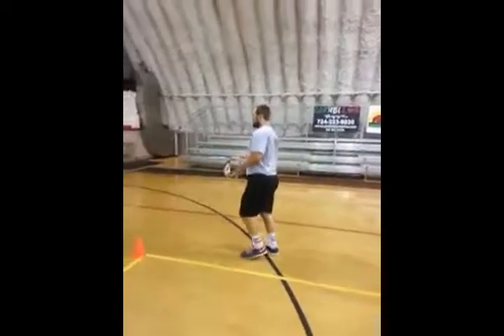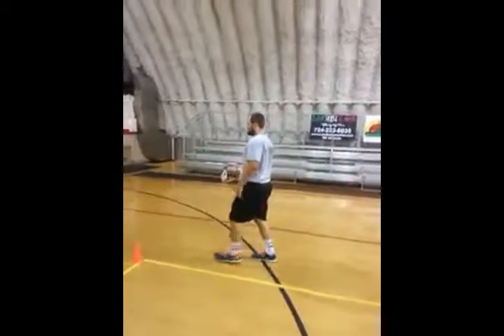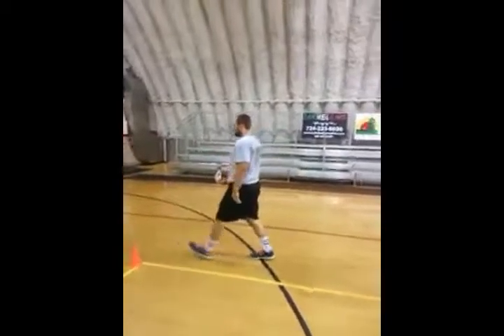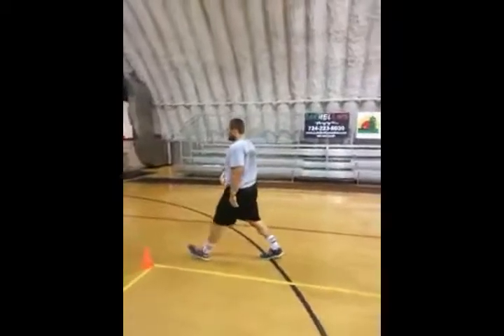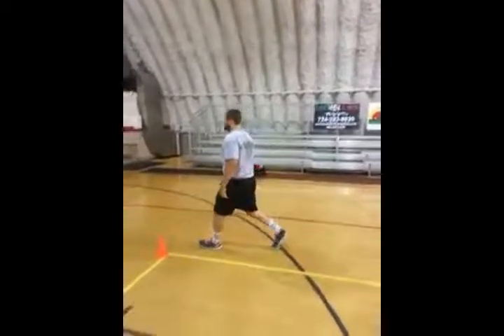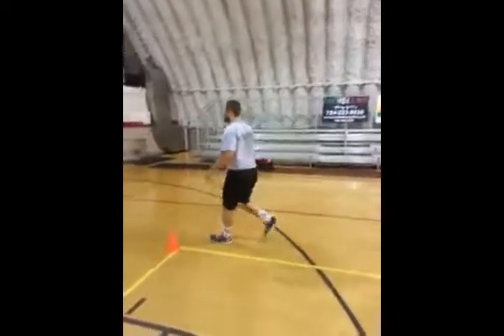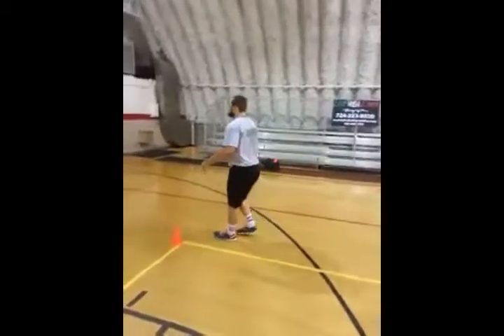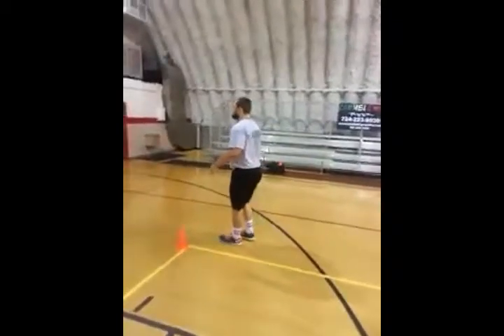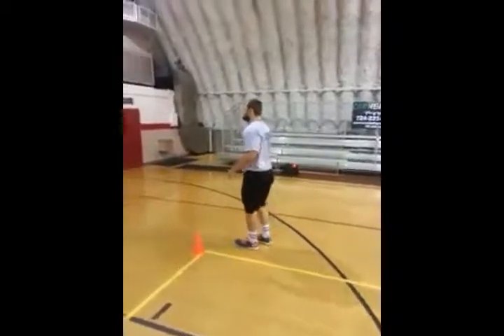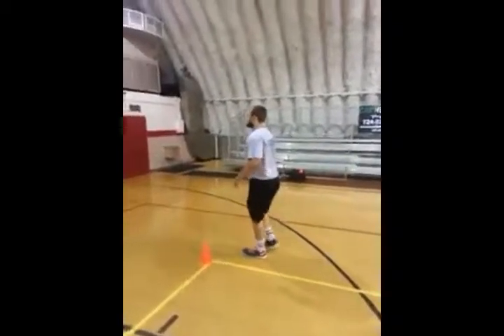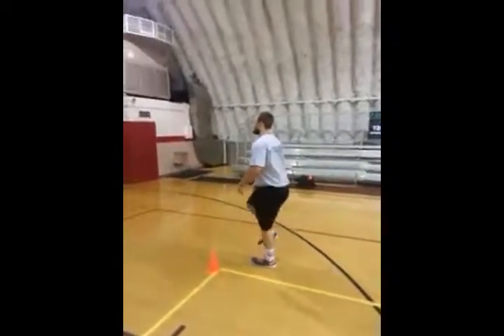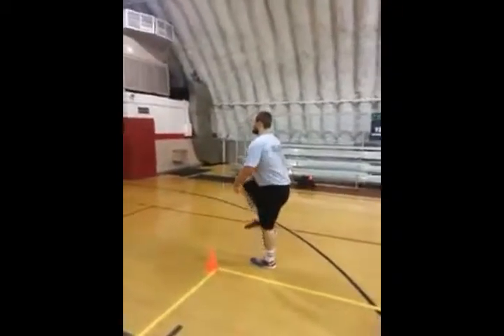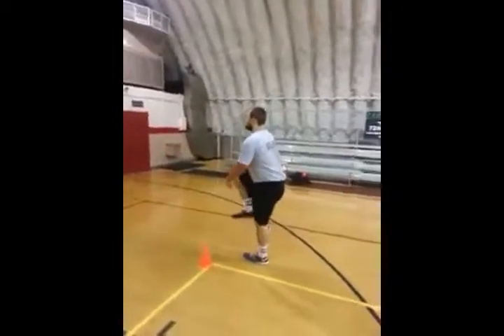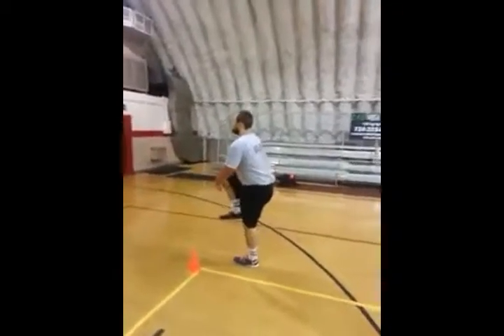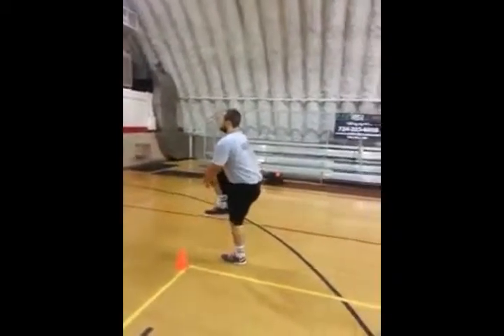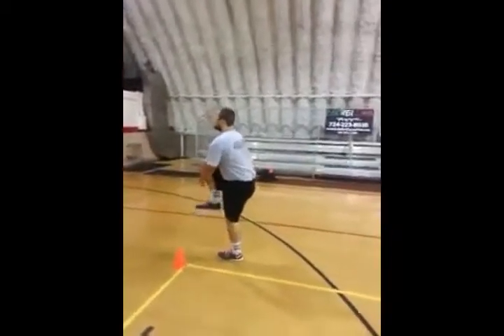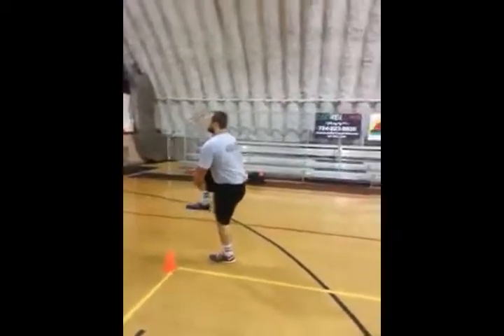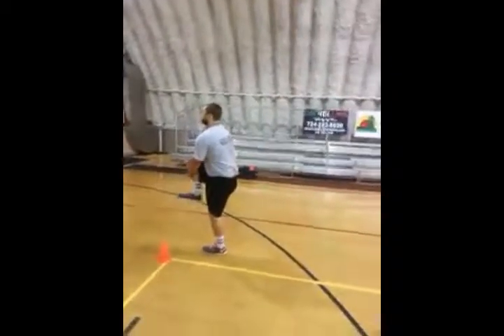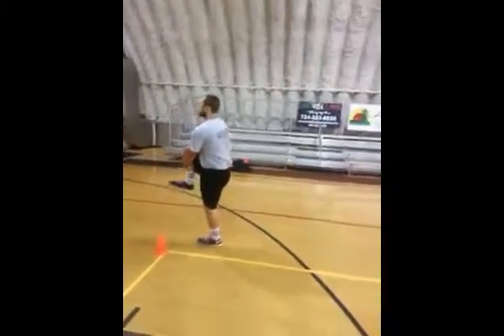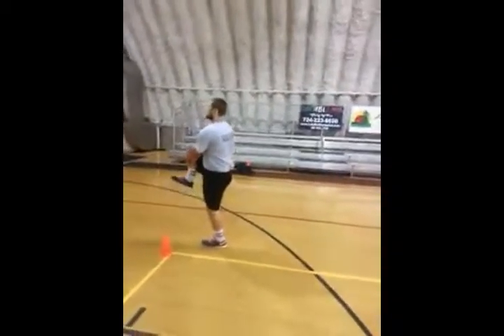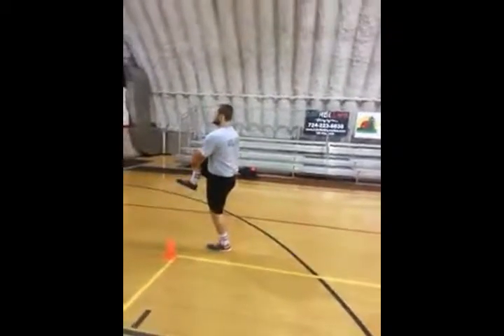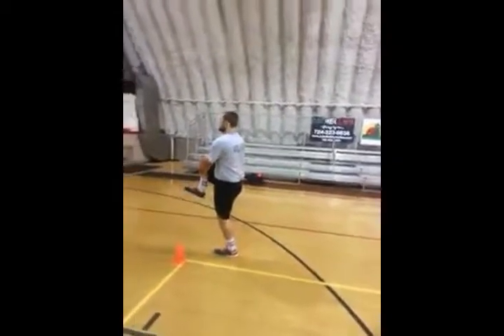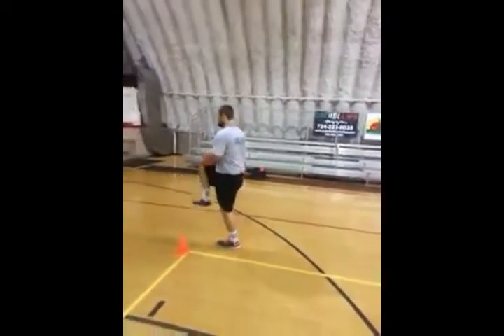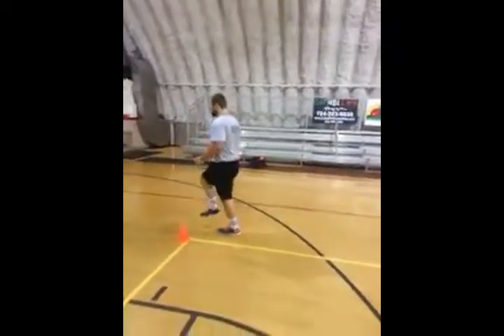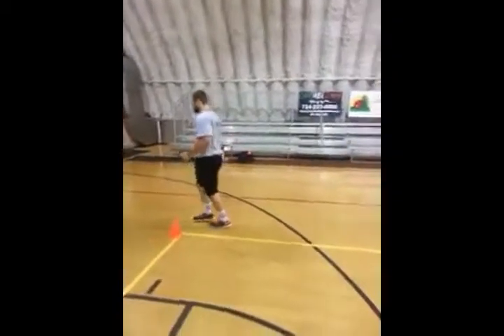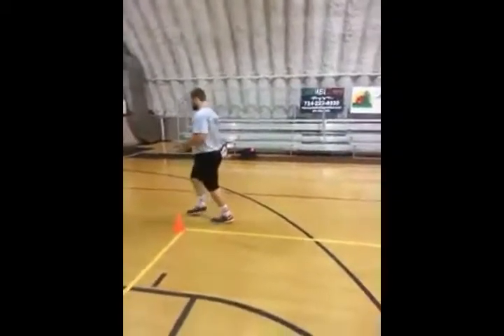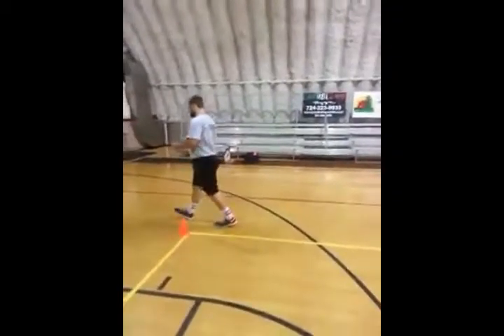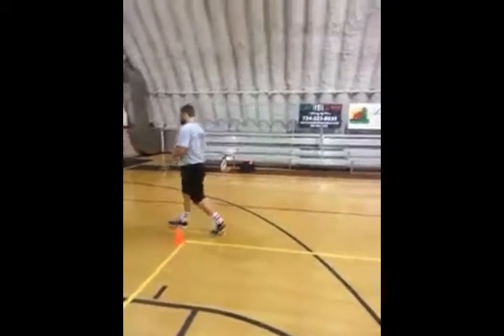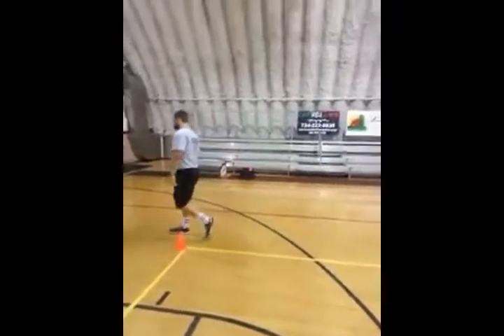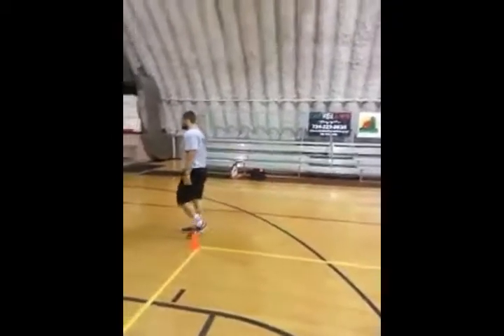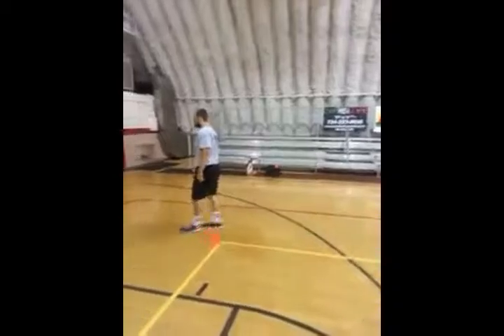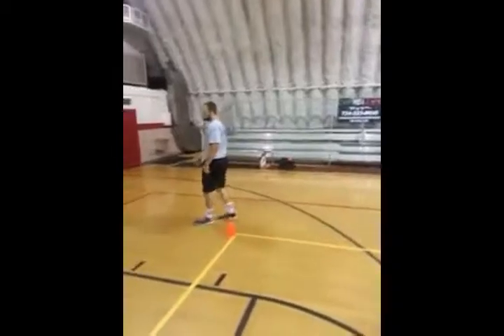Normally we go about 10 yards down and back. For the purposes of this video, we're just going to go down one way.